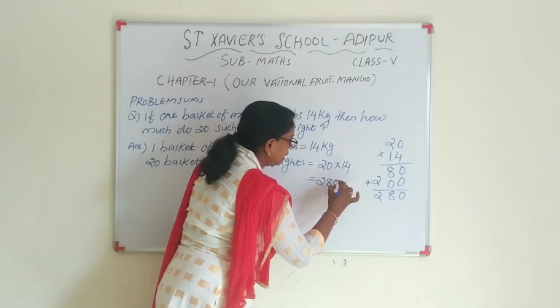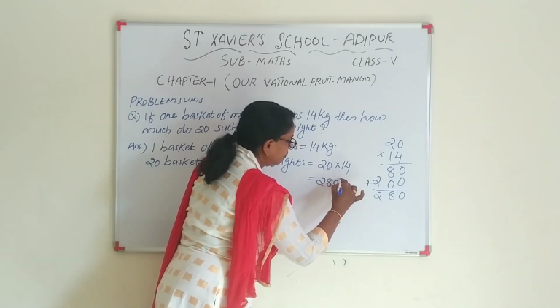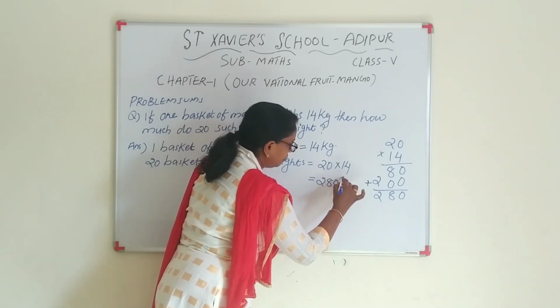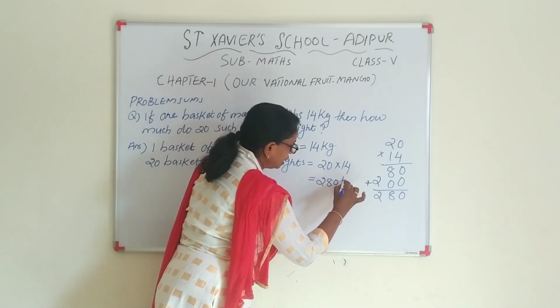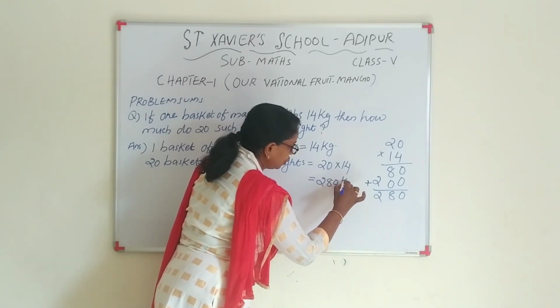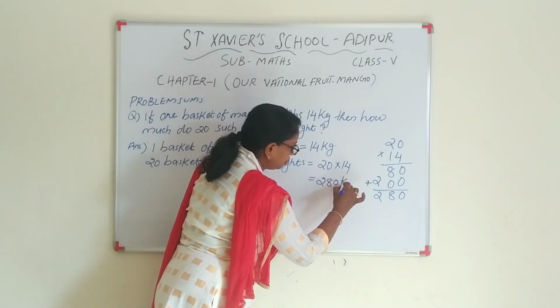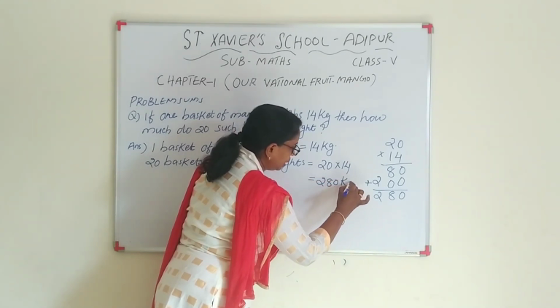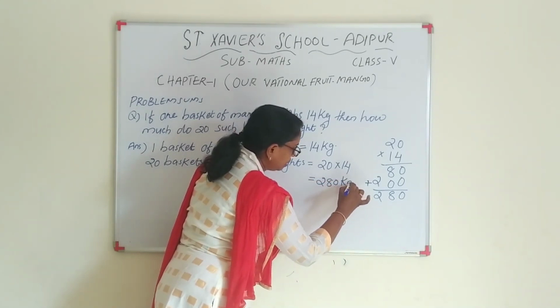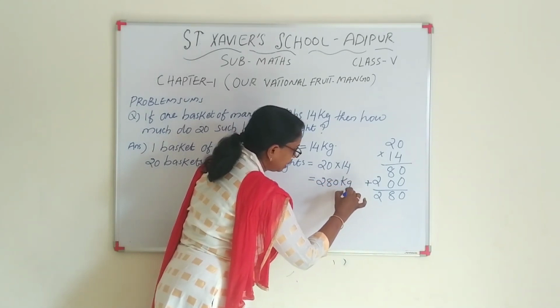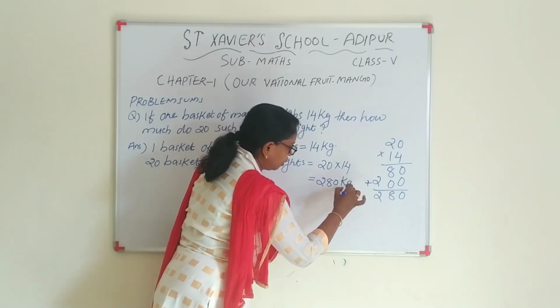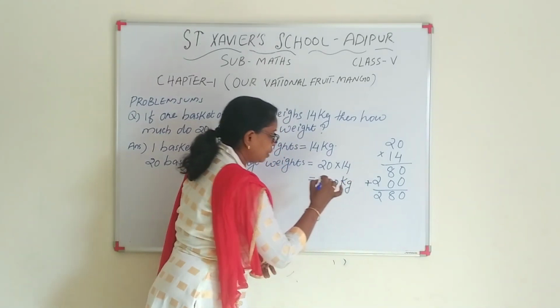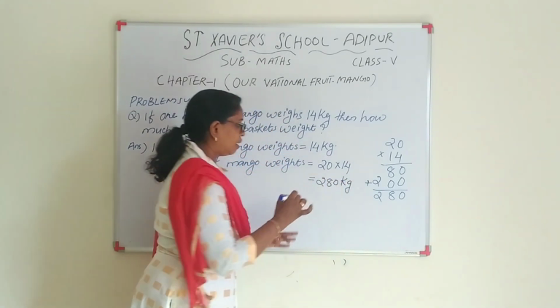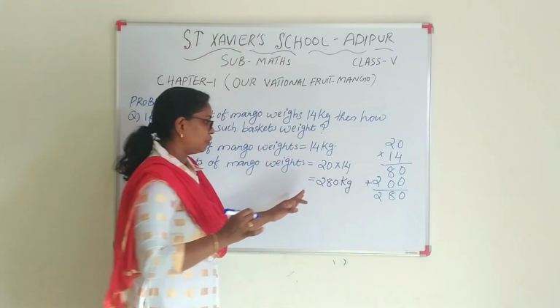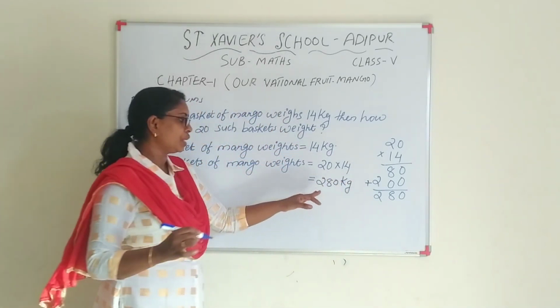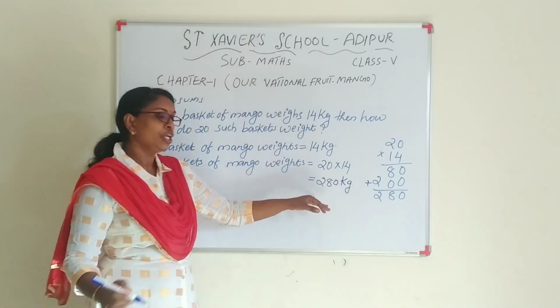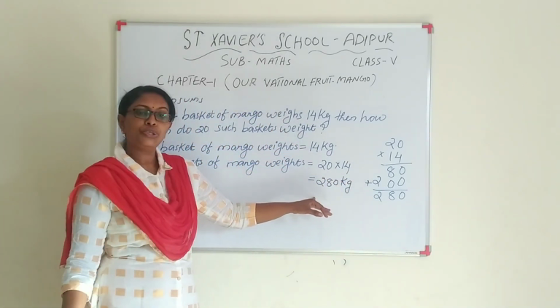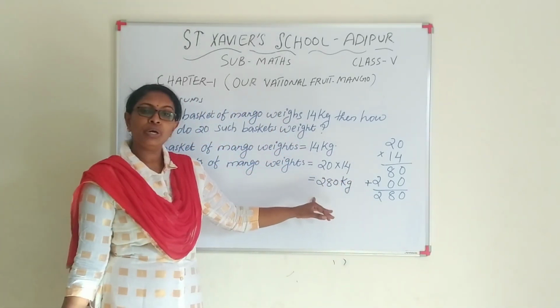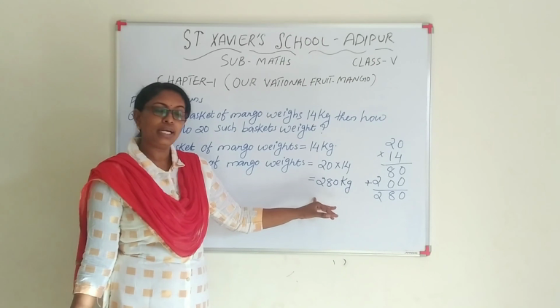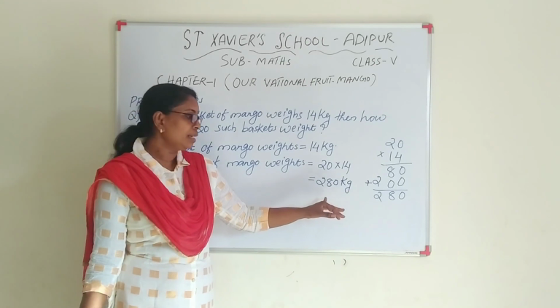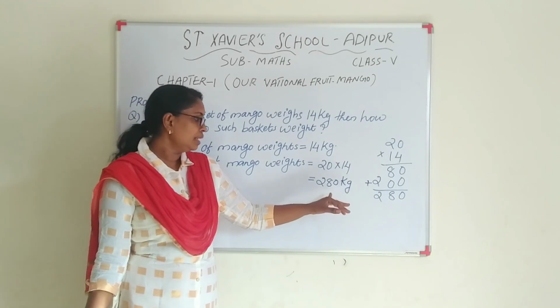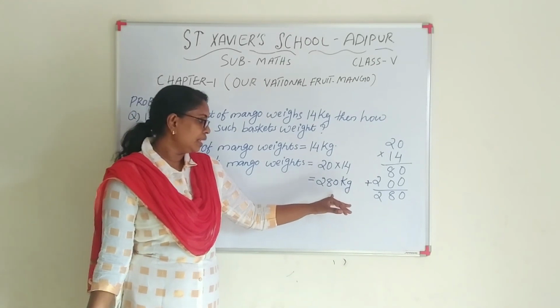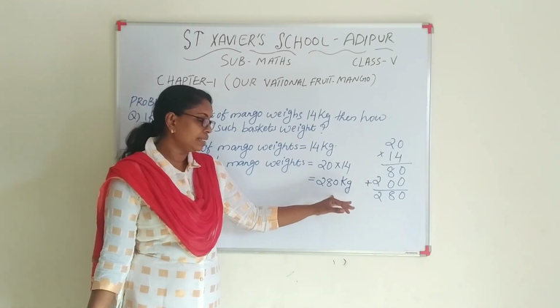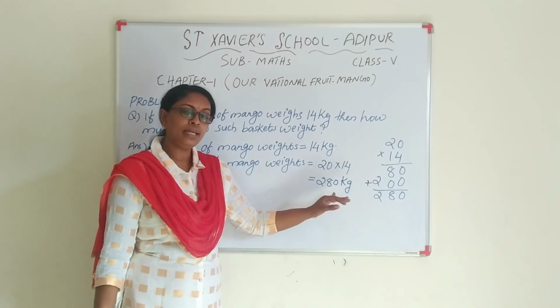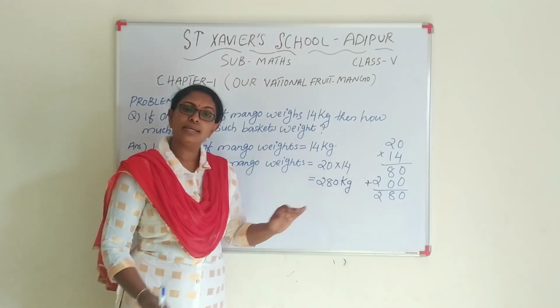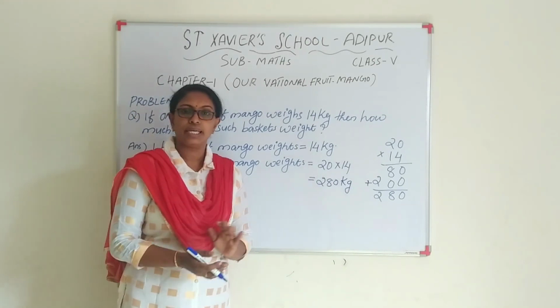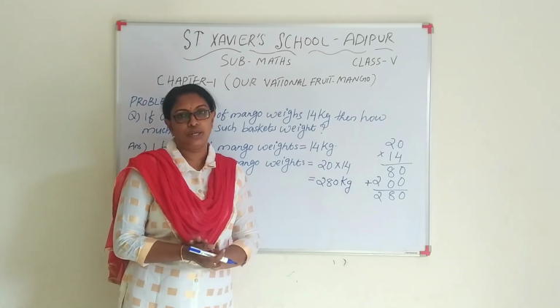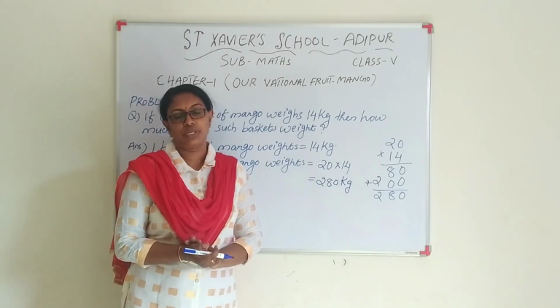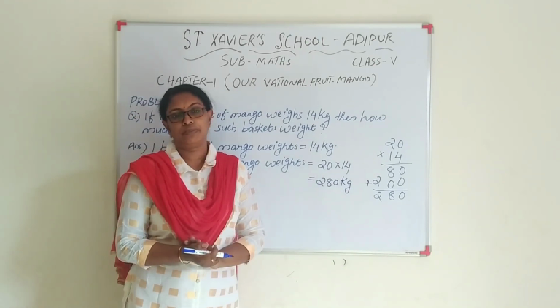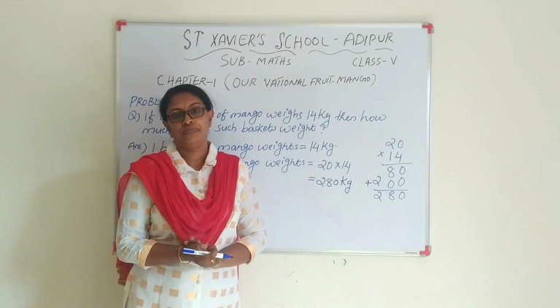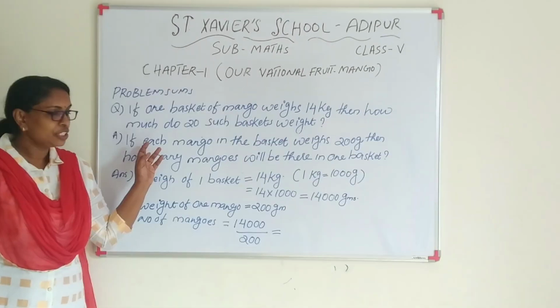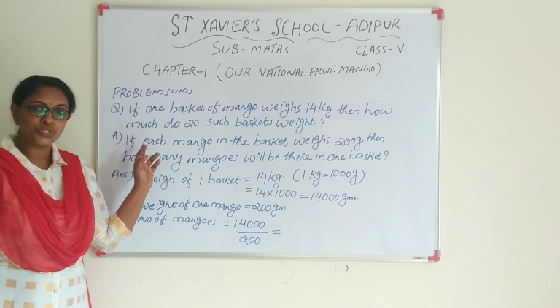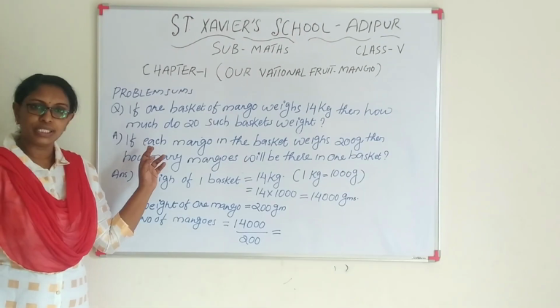What is the unit? Kilogram. So, 280 kg. Next question.